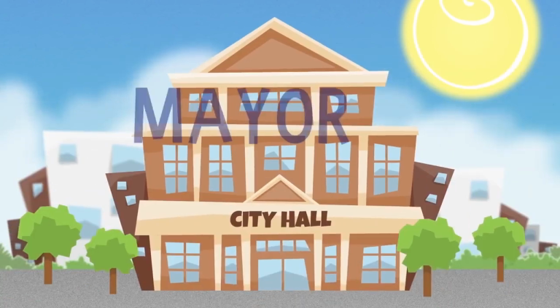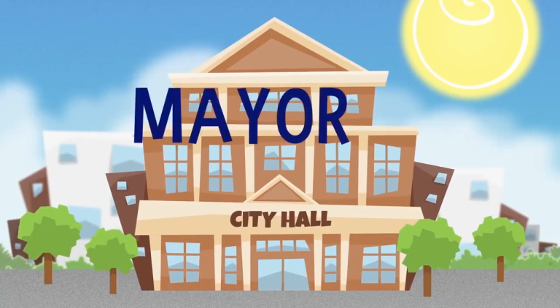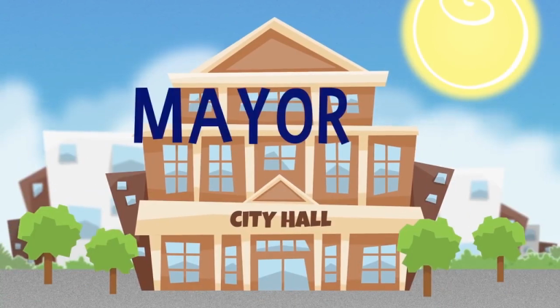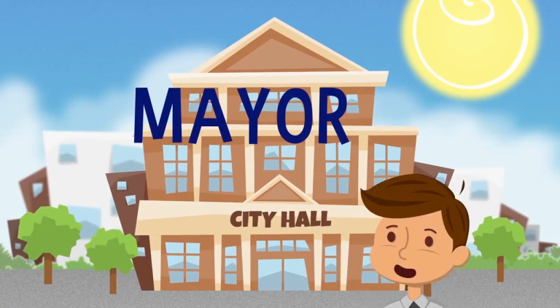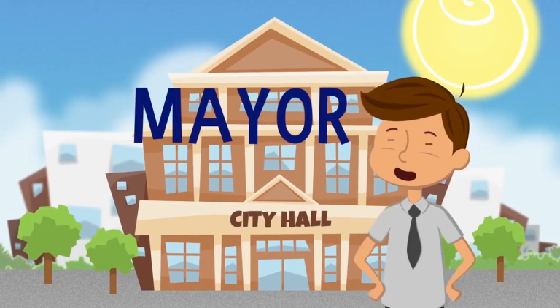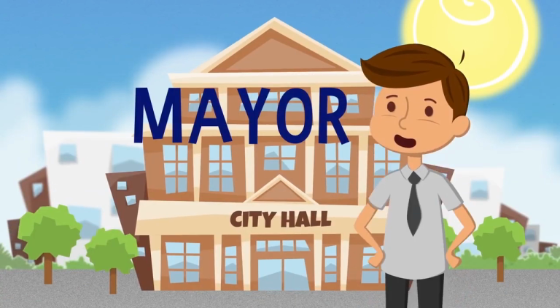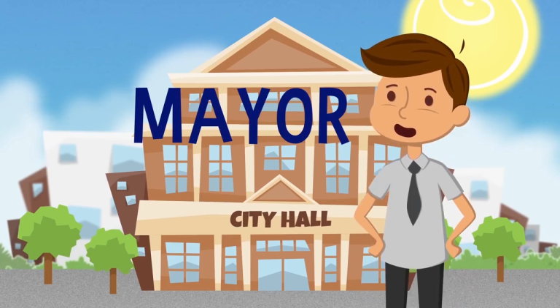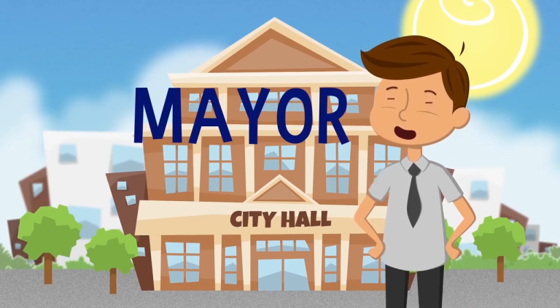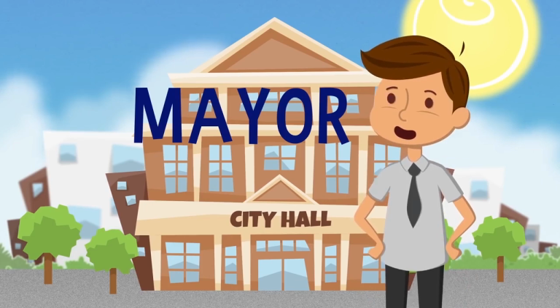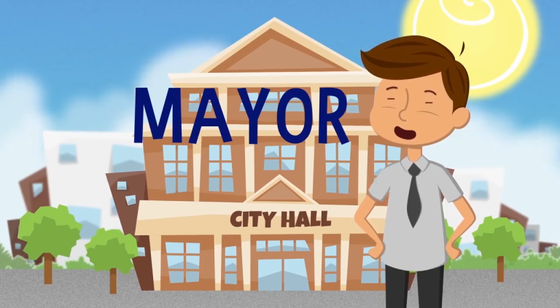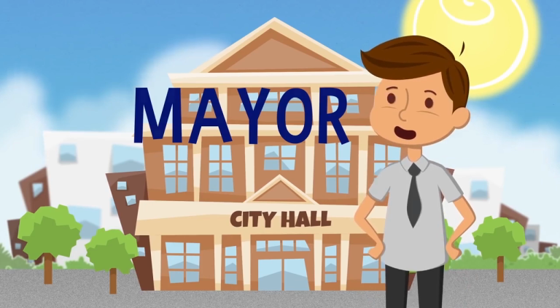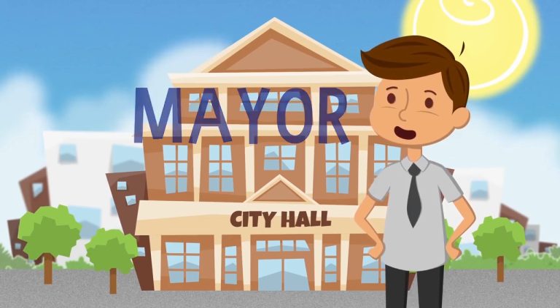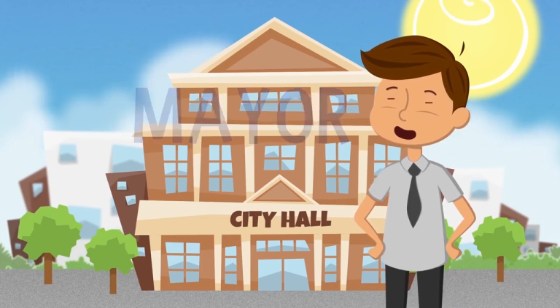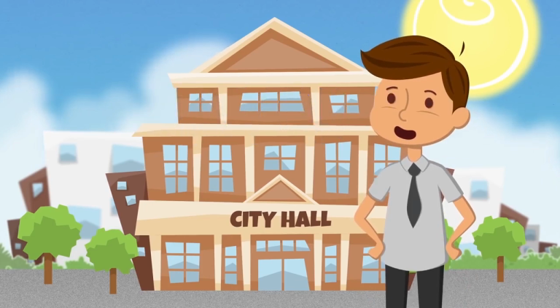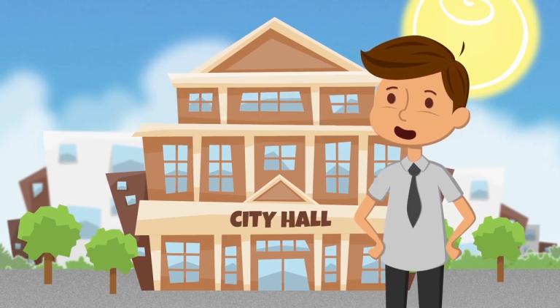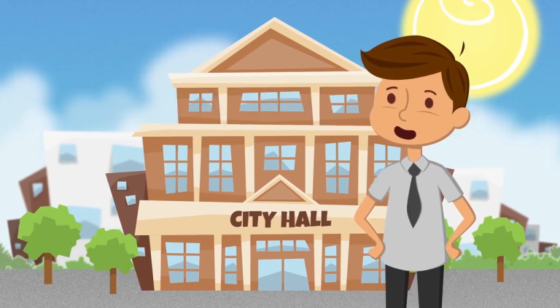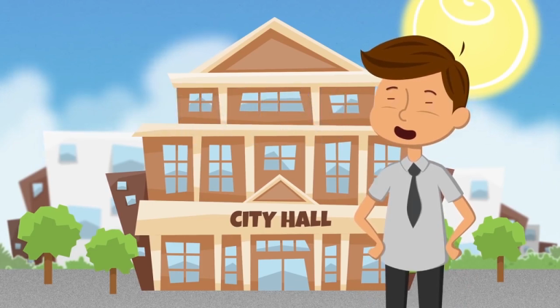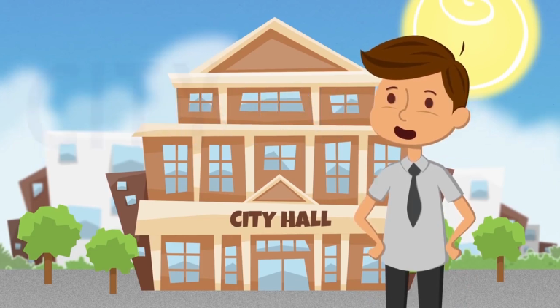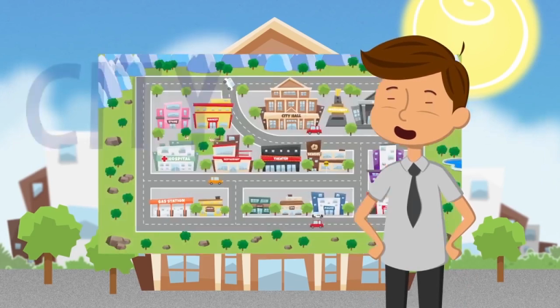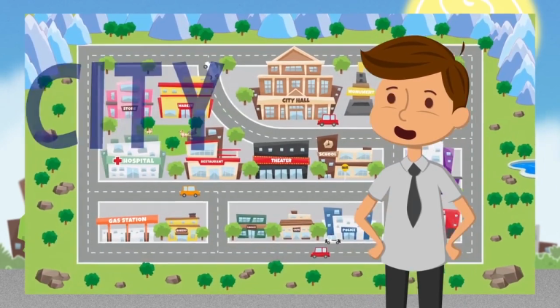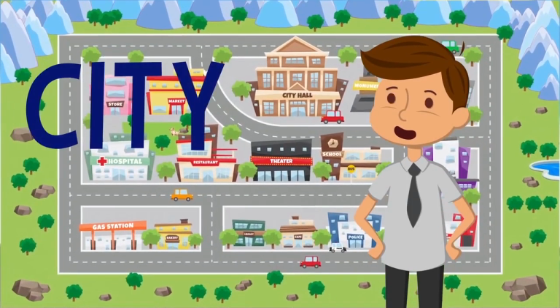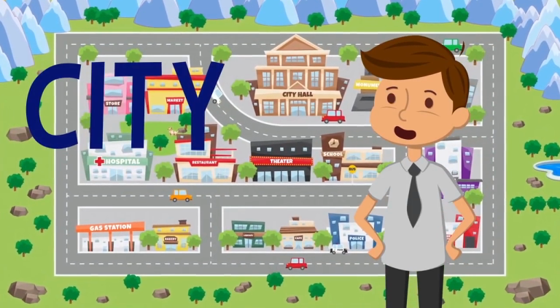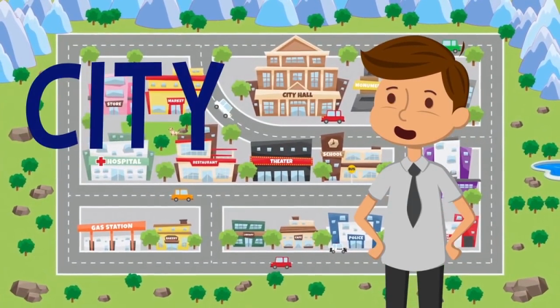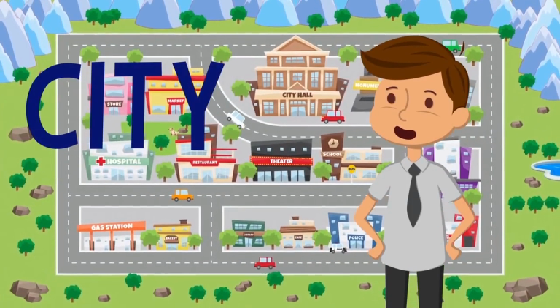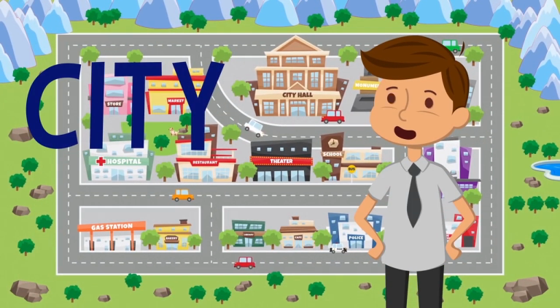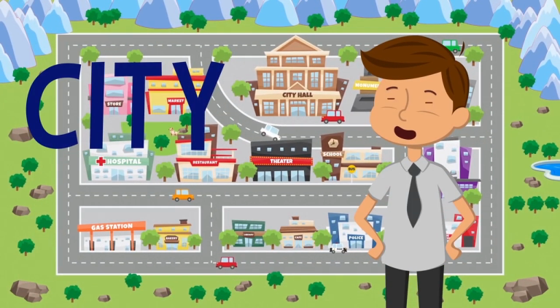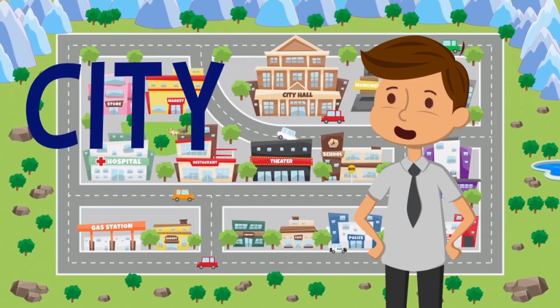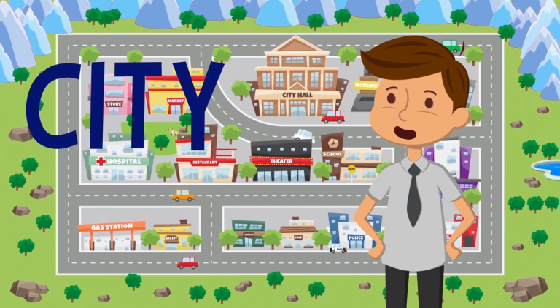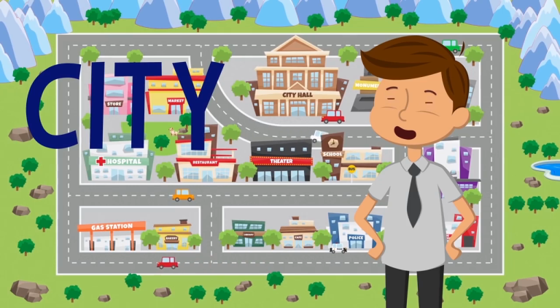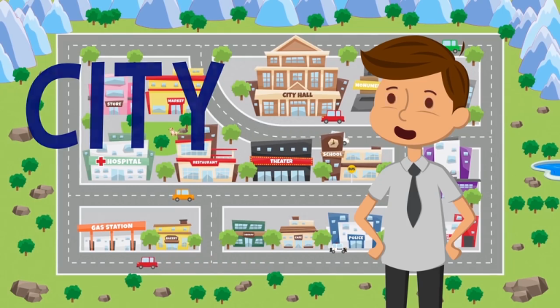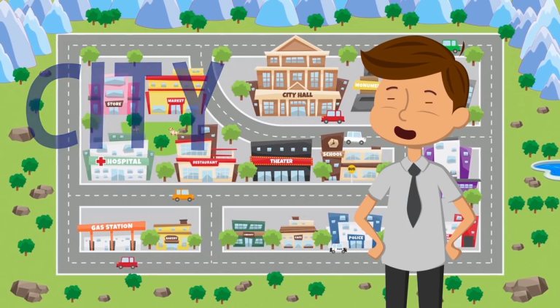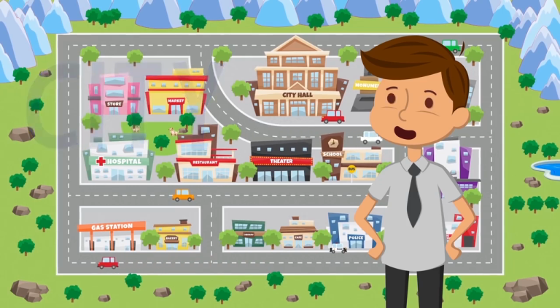The mayor makes sure everything is fine in the city and takes care of its people.